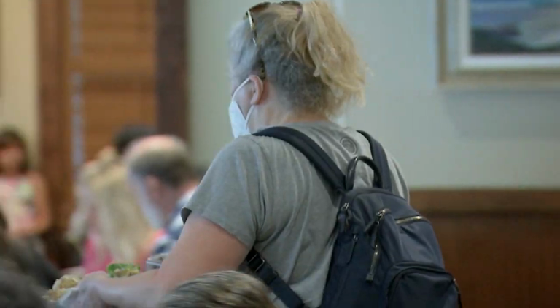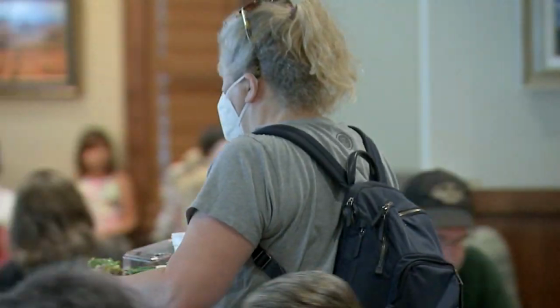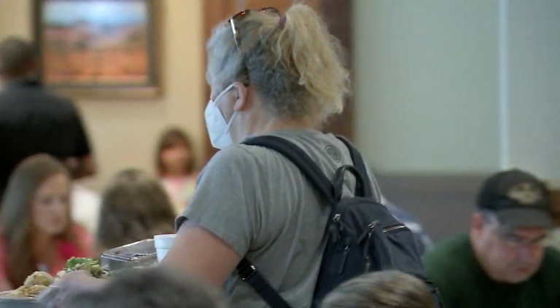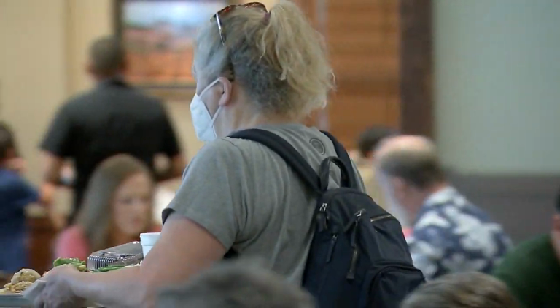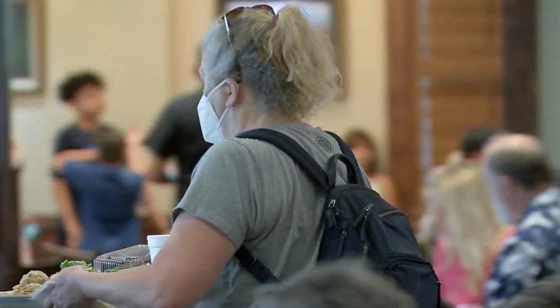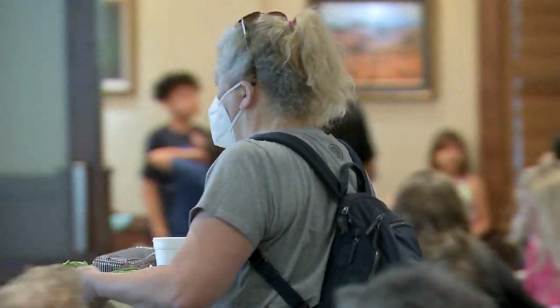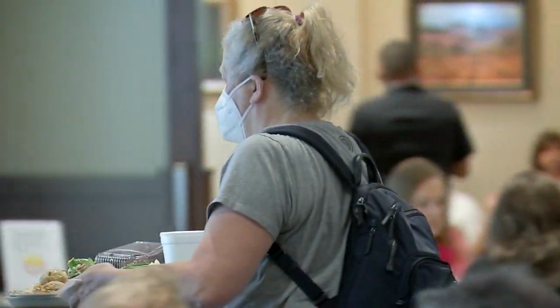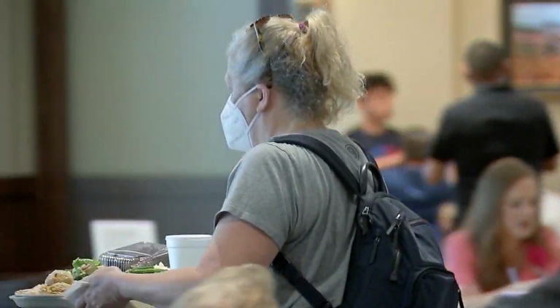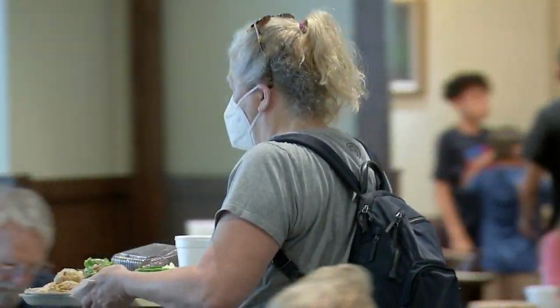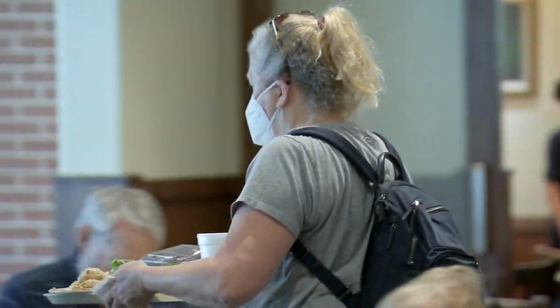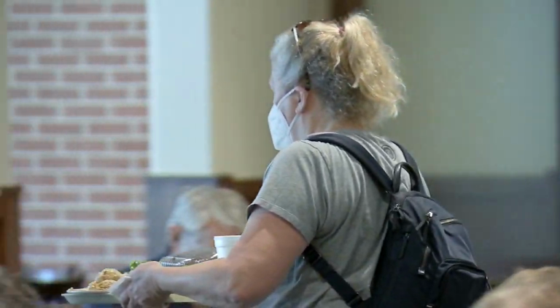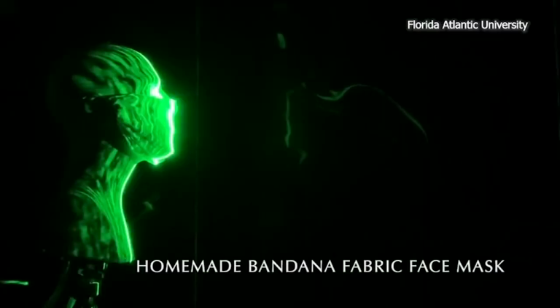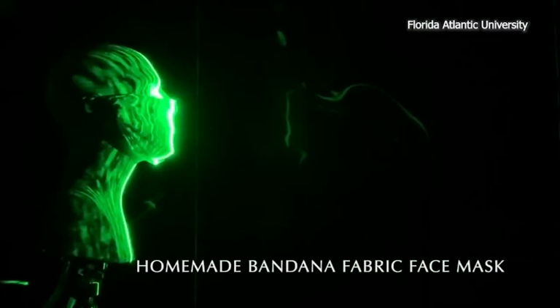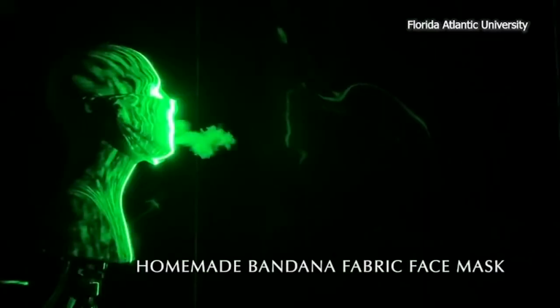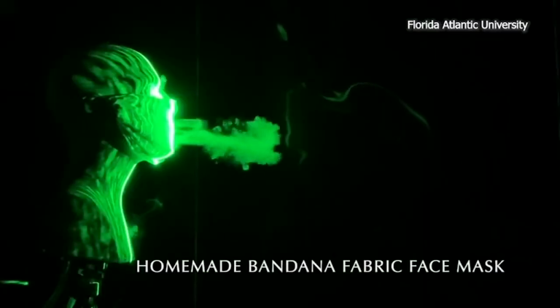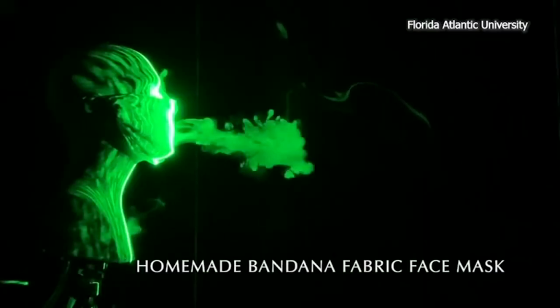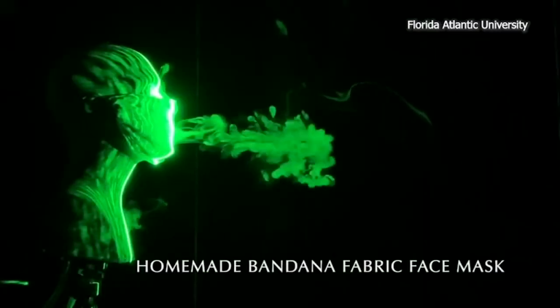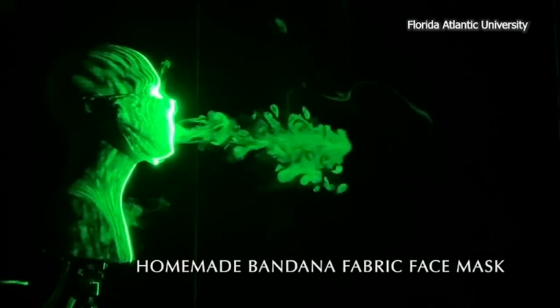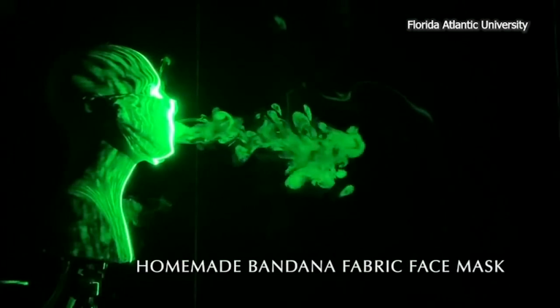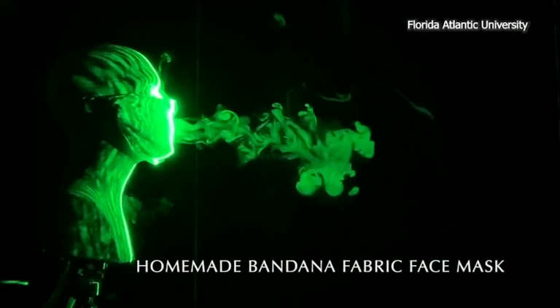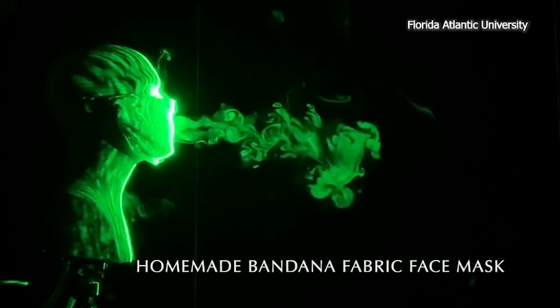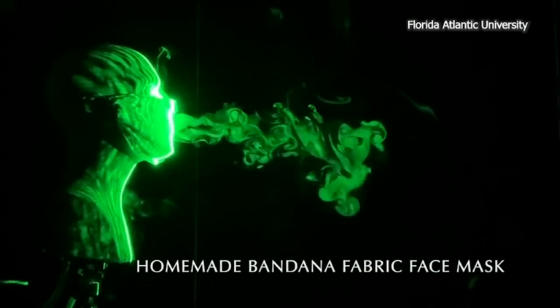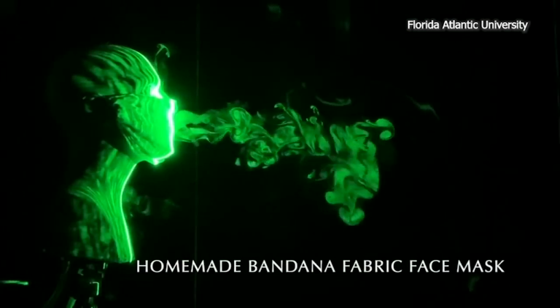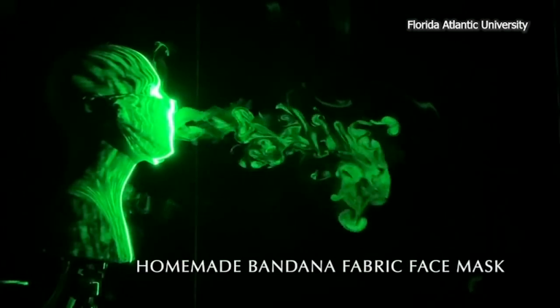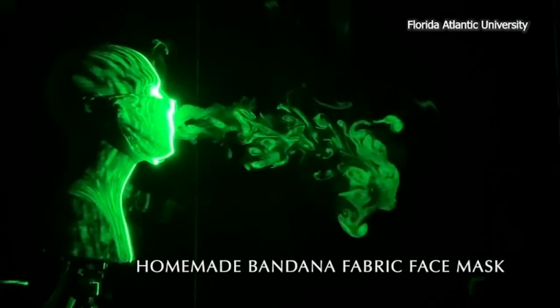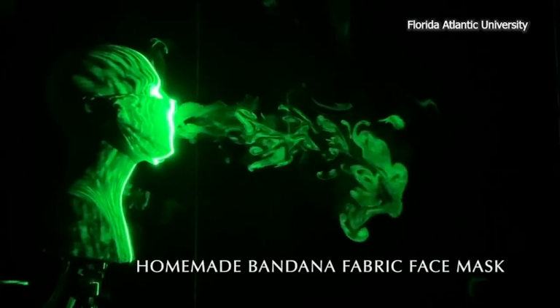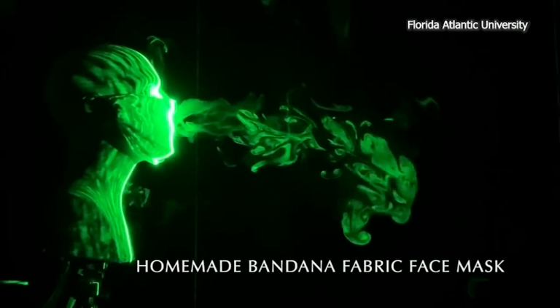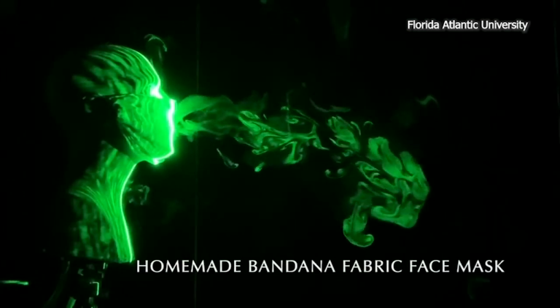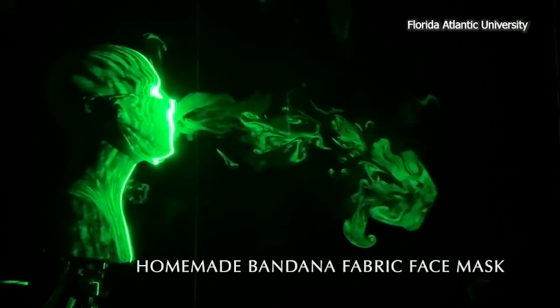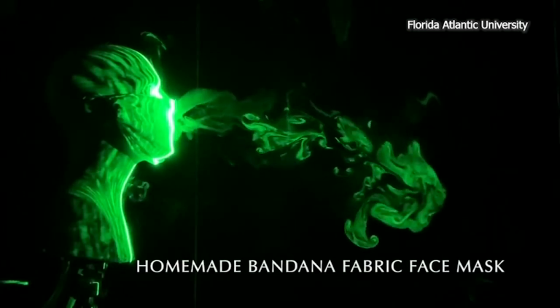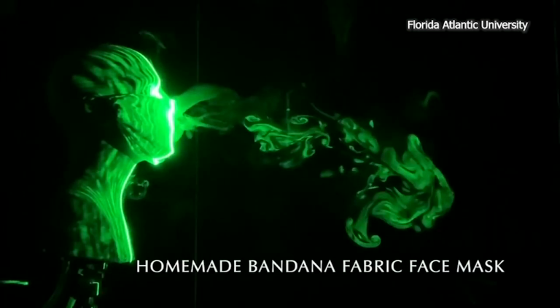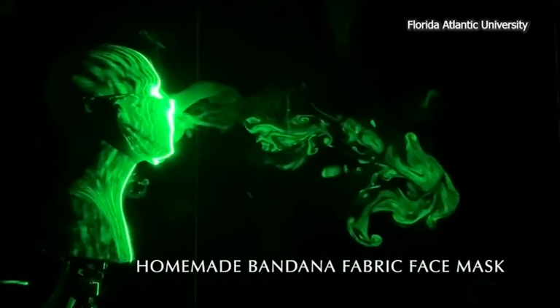Remember, social distancing is just six feet. Here's the same test done using a bandana. The droplets reach nearly four feet.